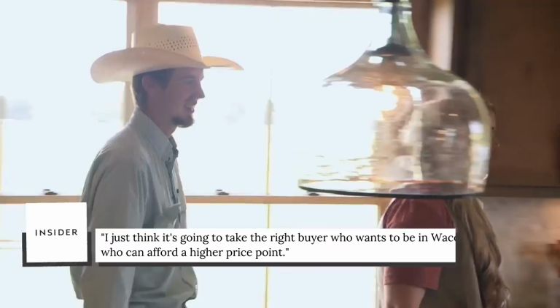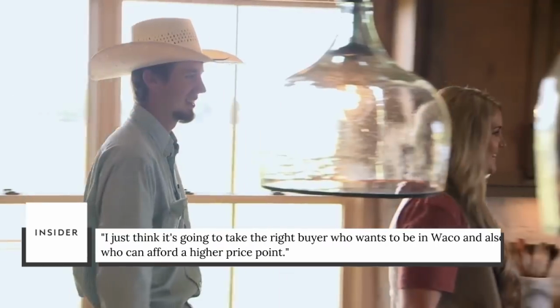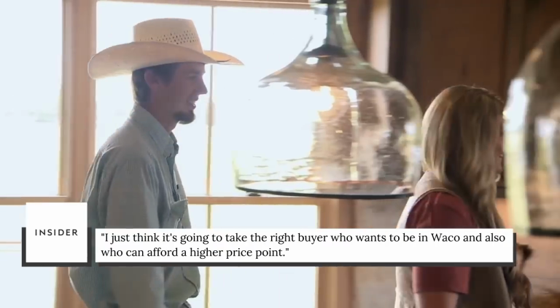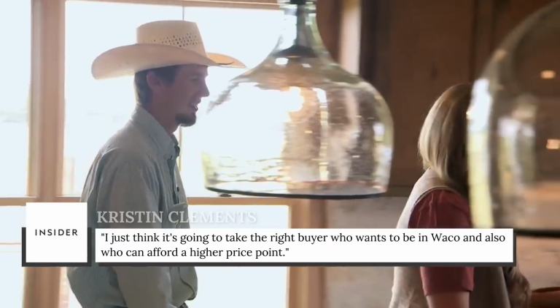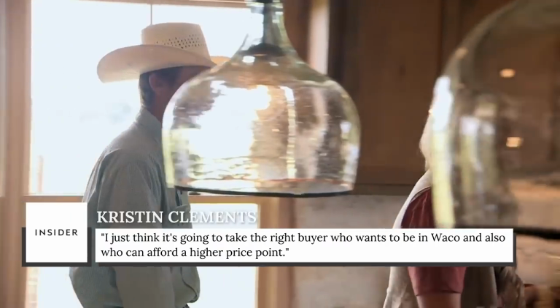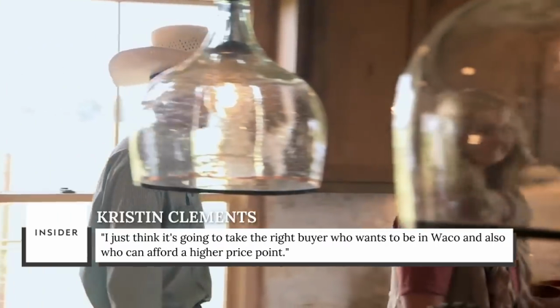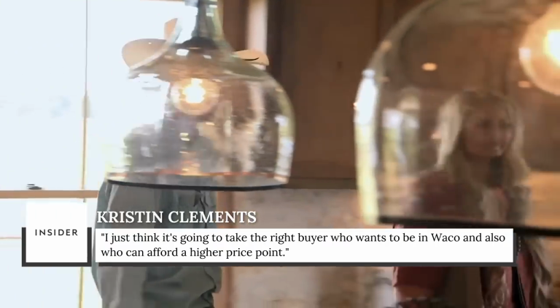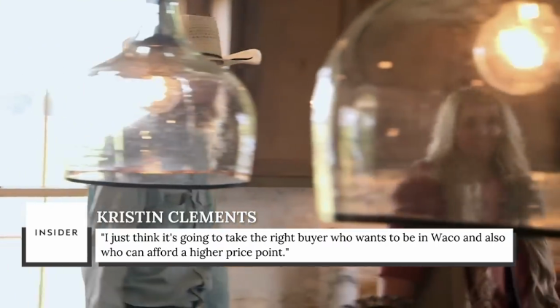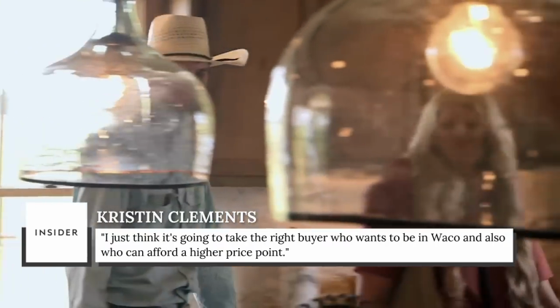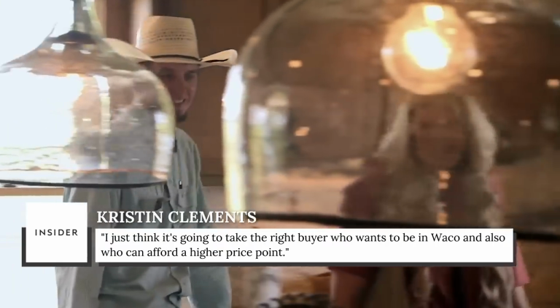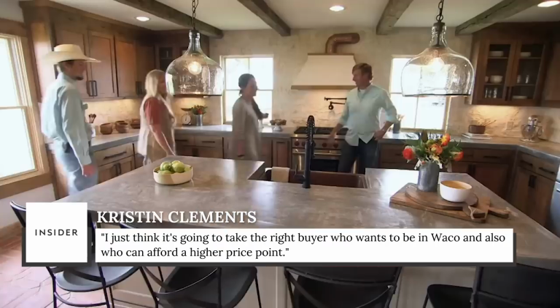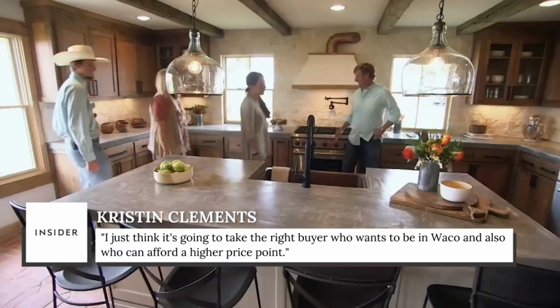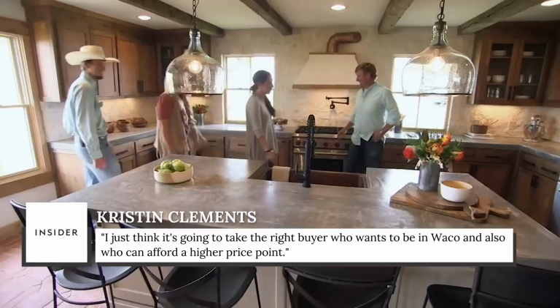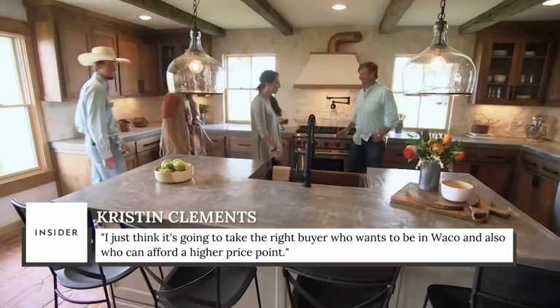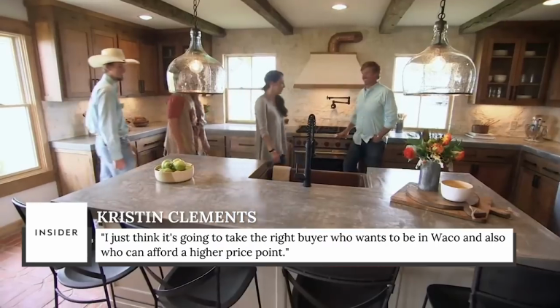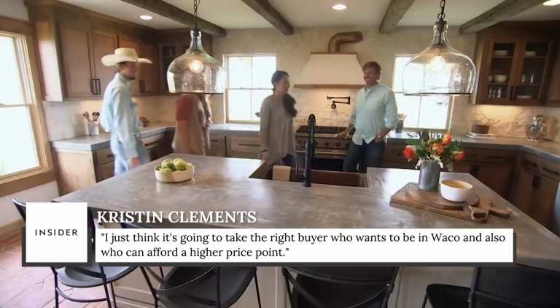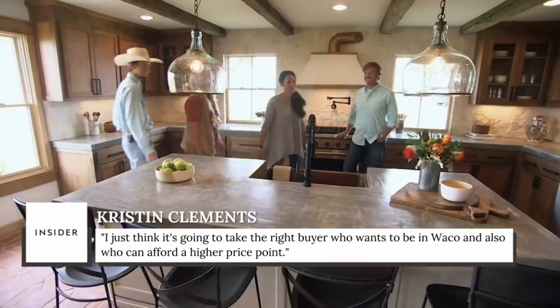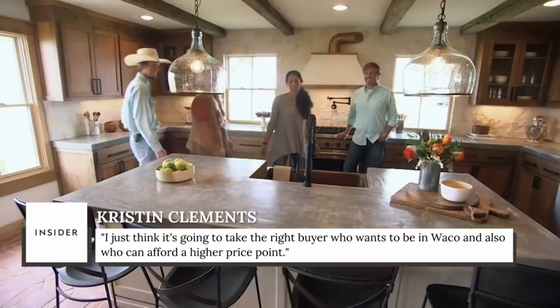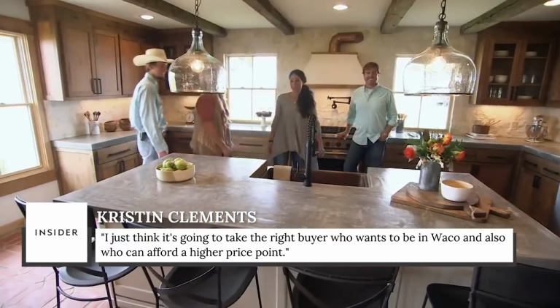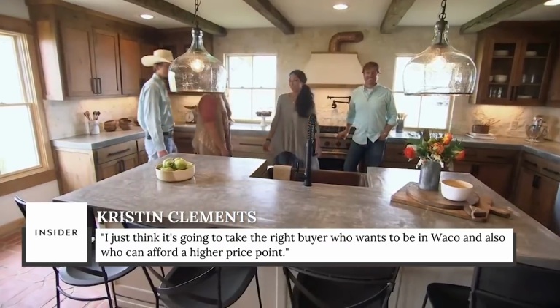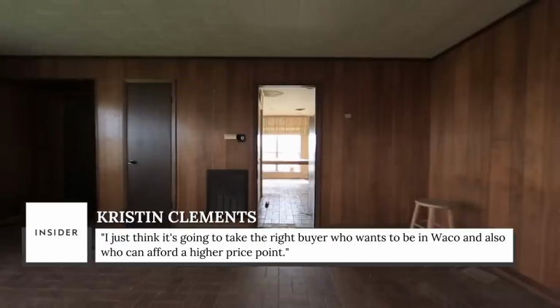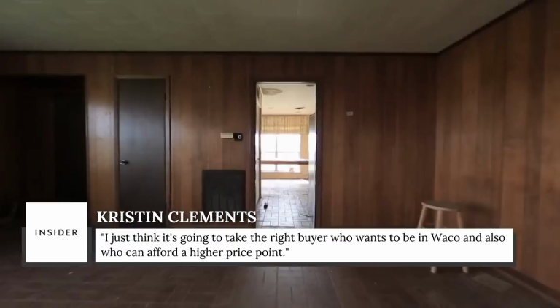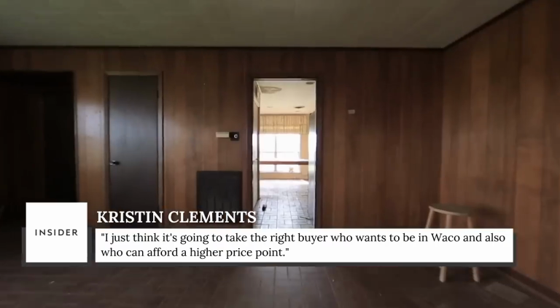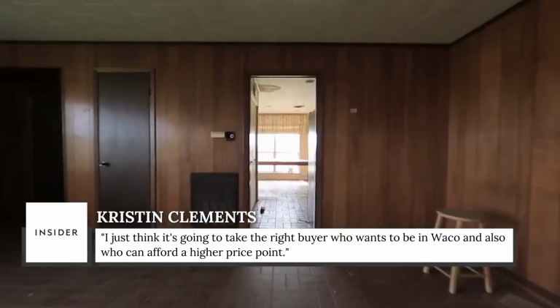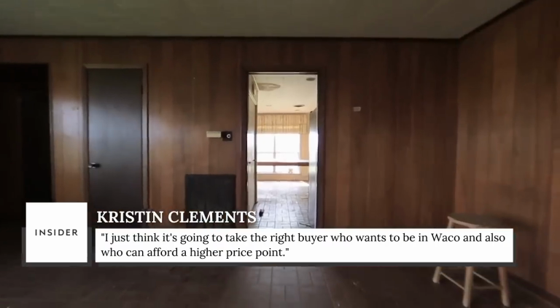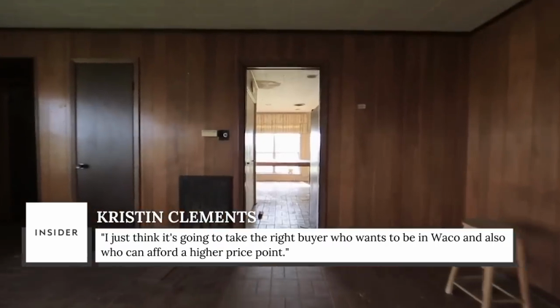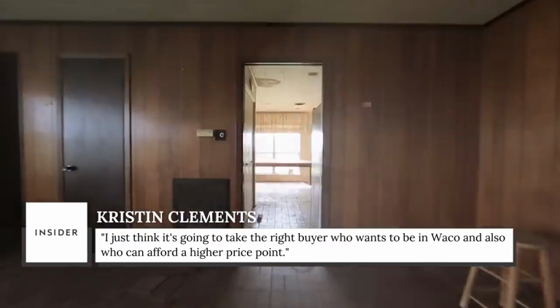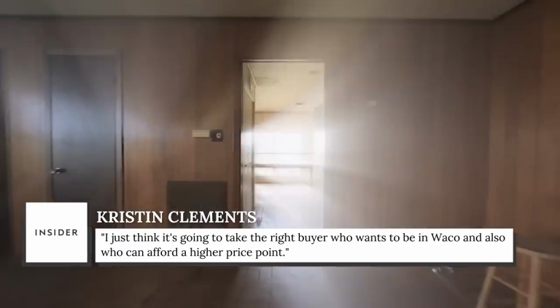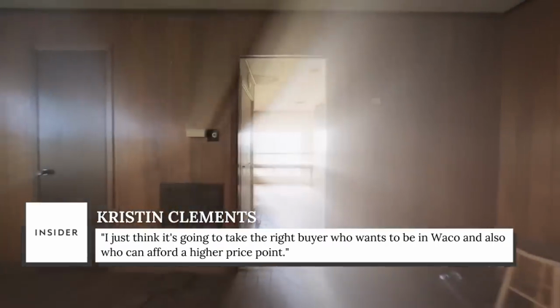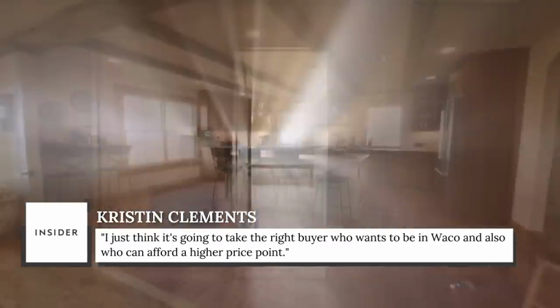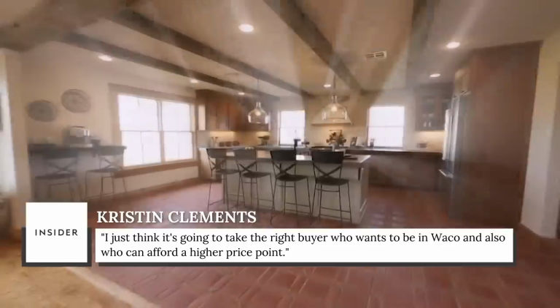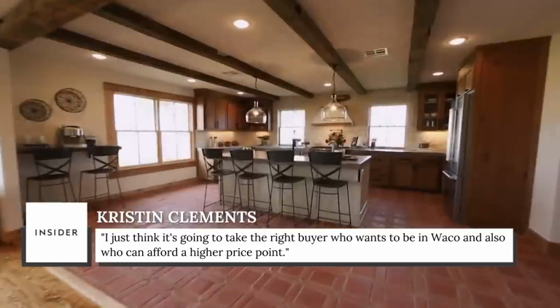I just think it's going to take the right buyer who wants to be in Waco and also who can afford a higher price point.